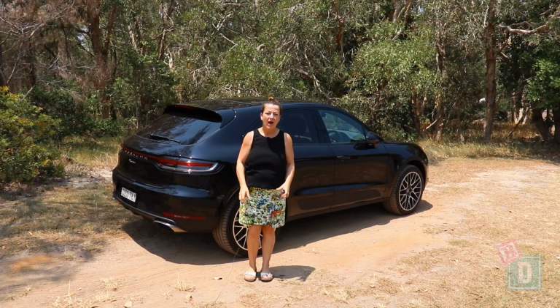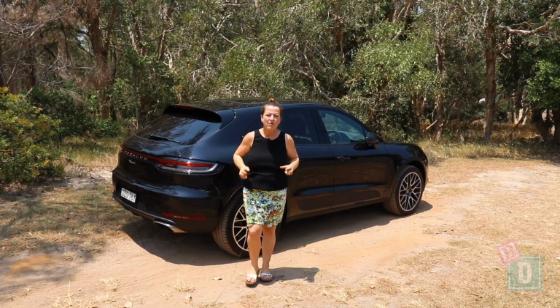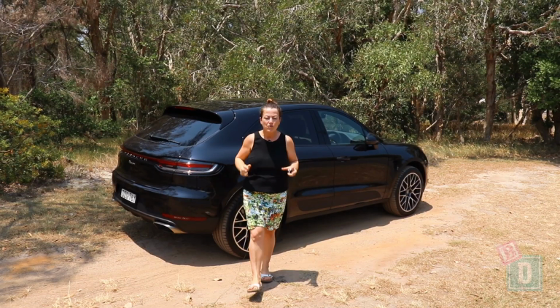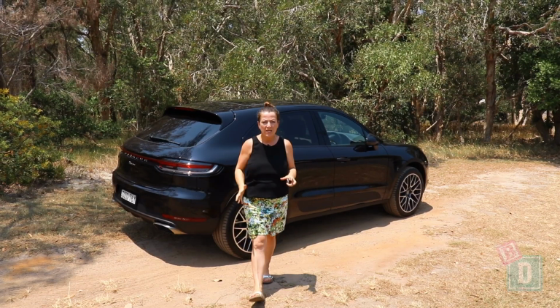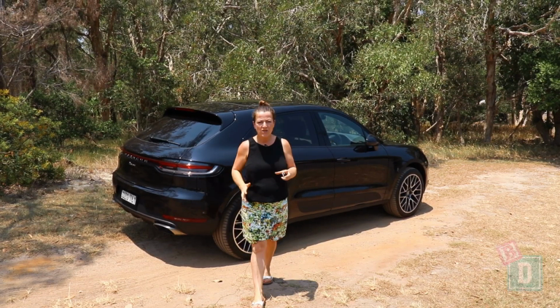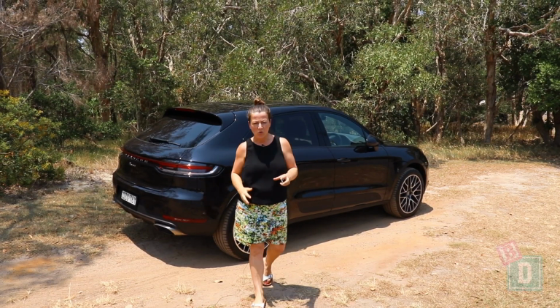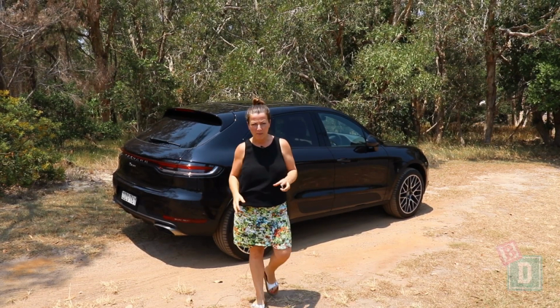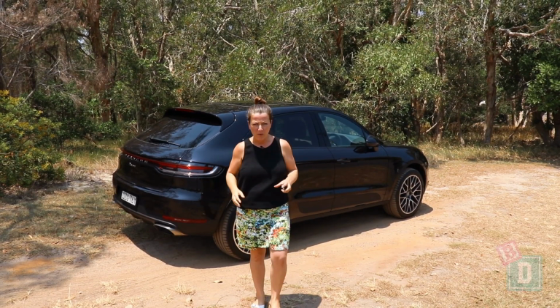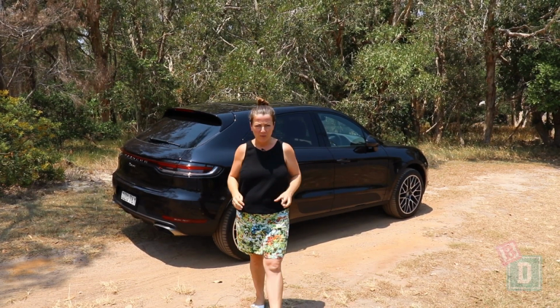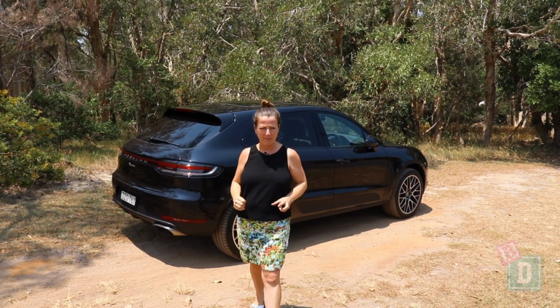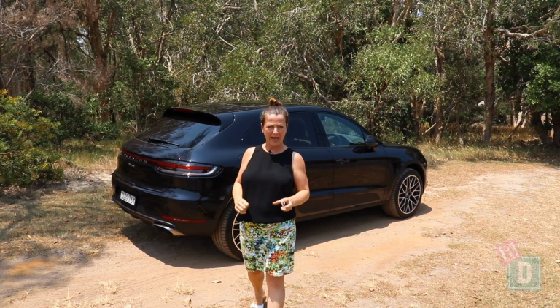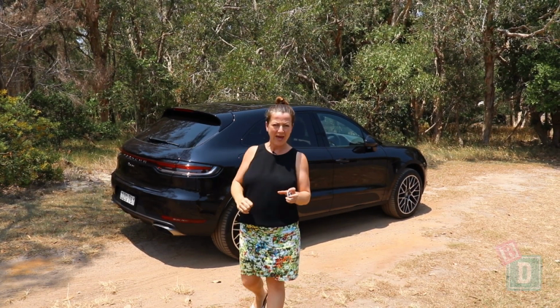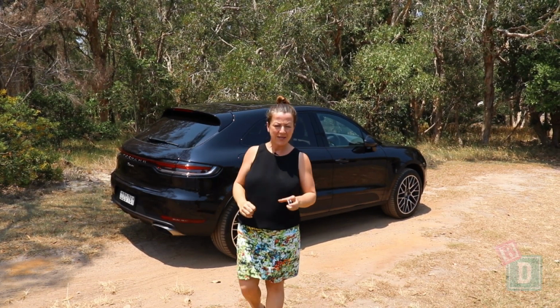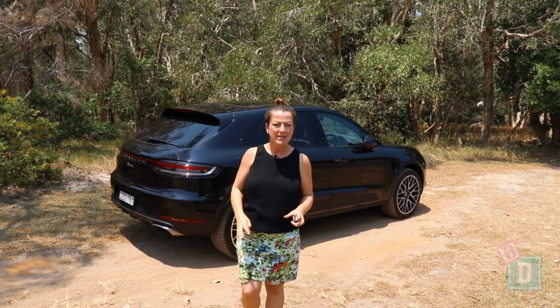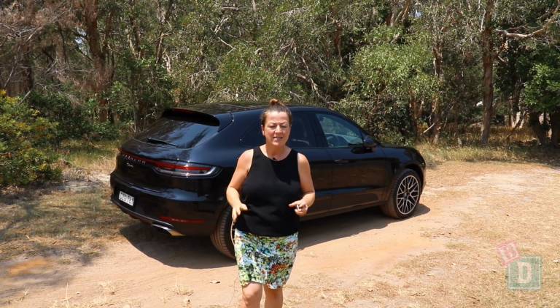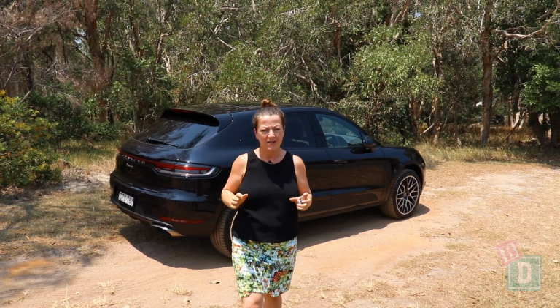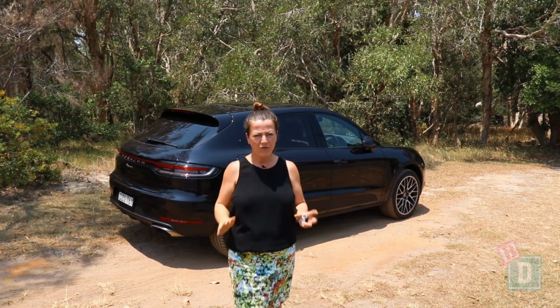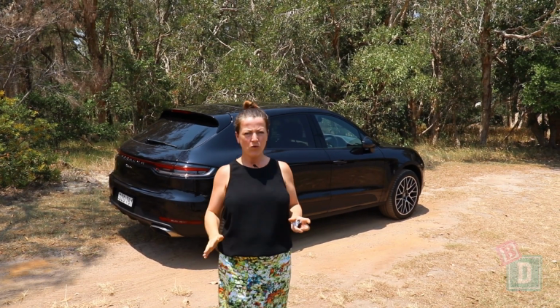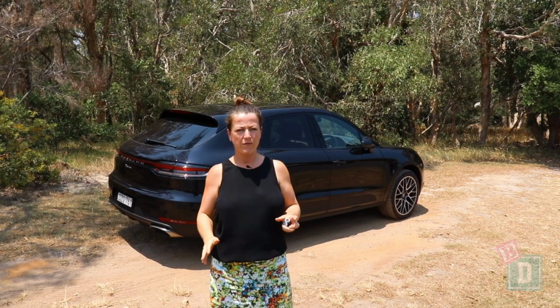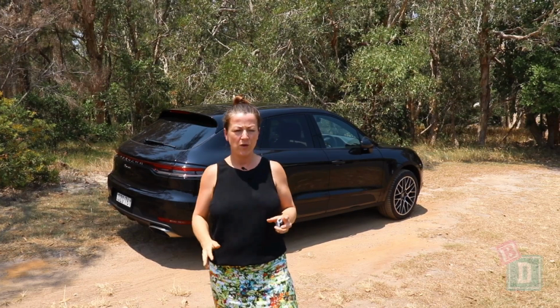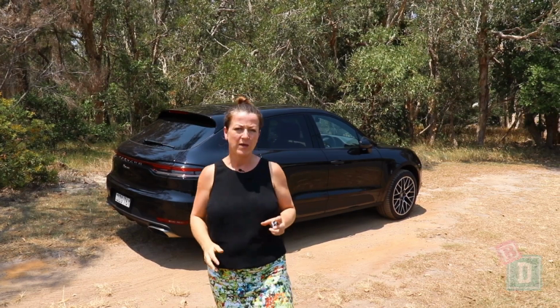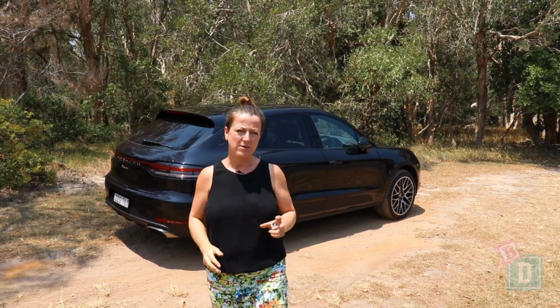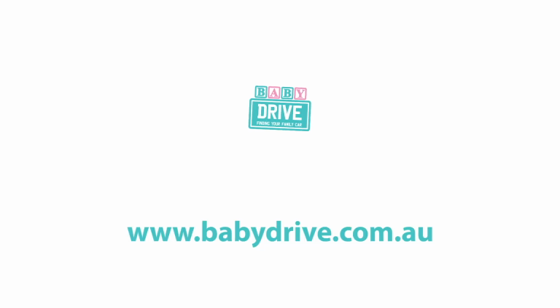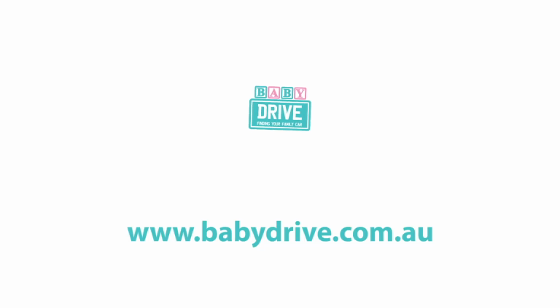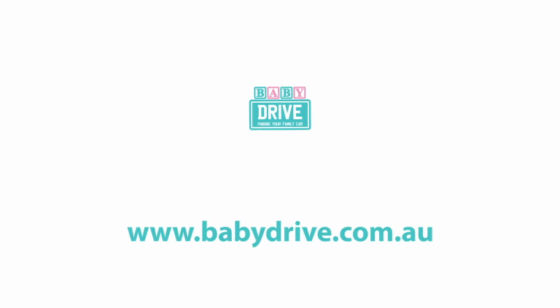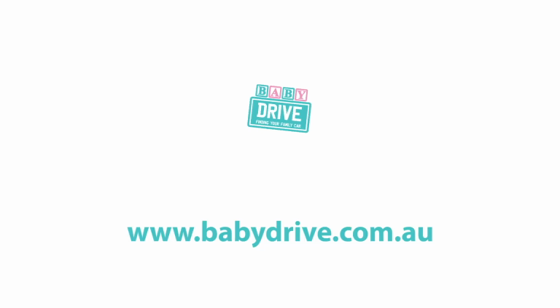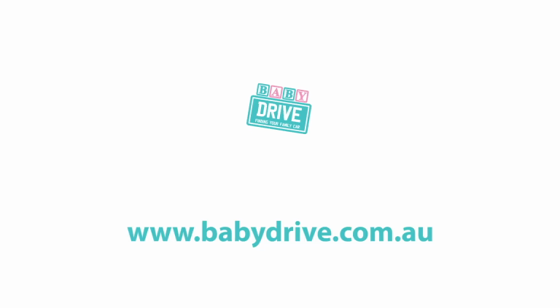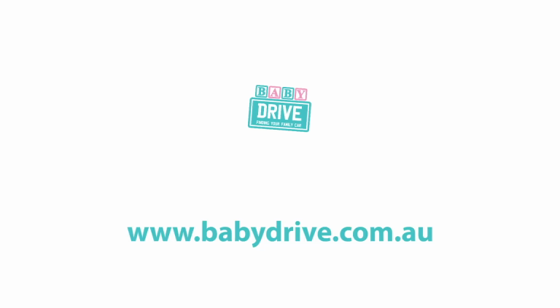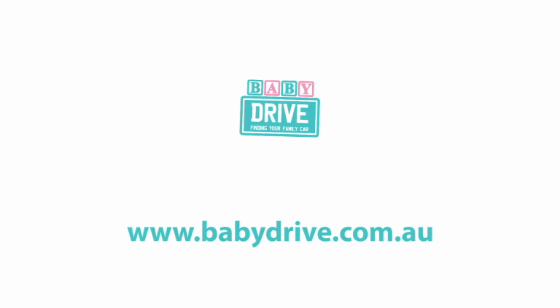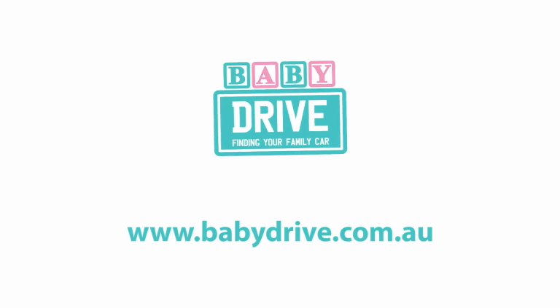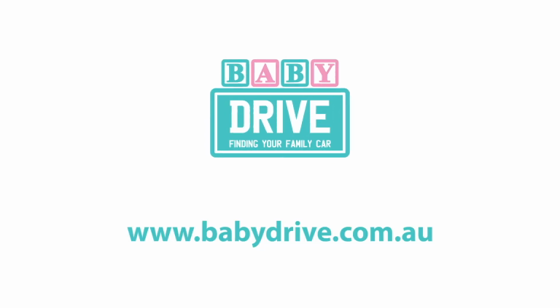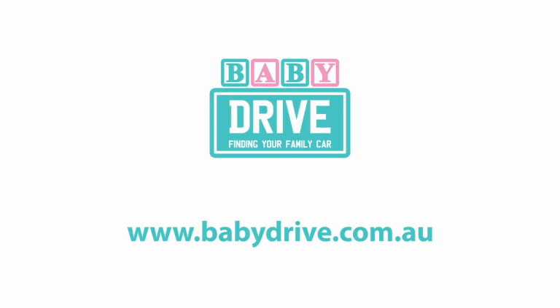I've really enjoyed my week with the Macan. To see the full review go to babydrive.com.au.